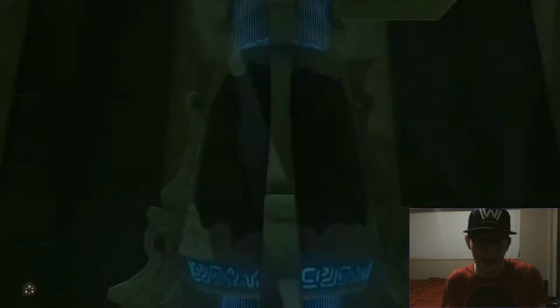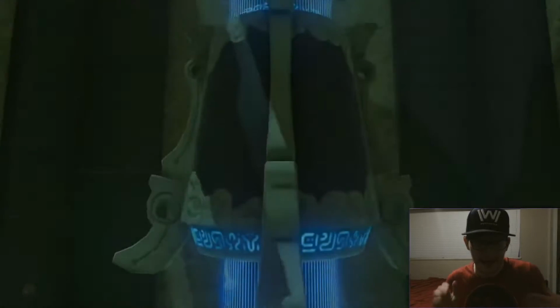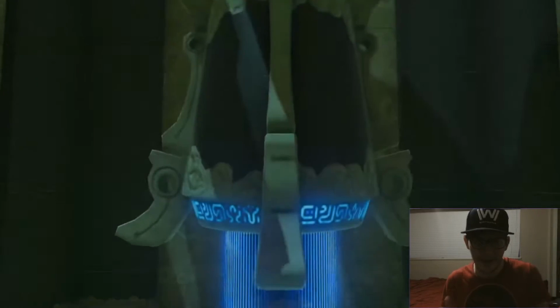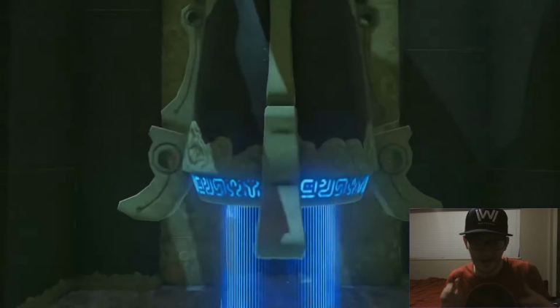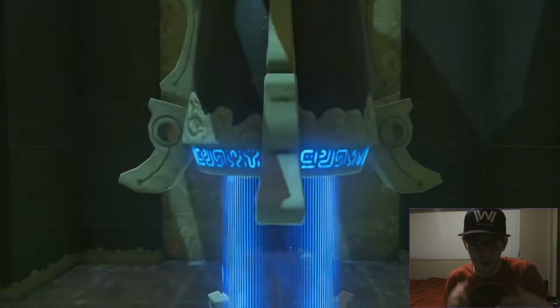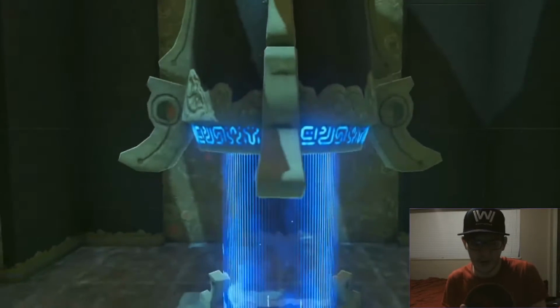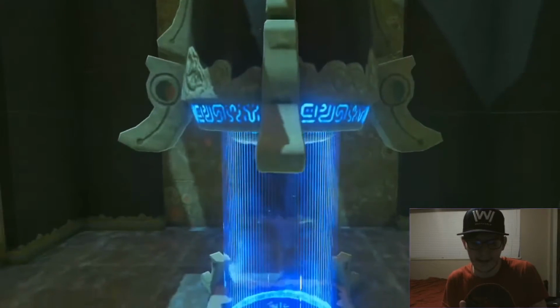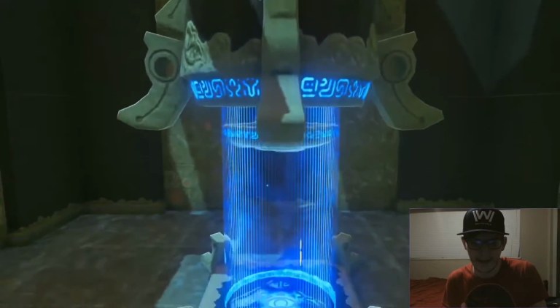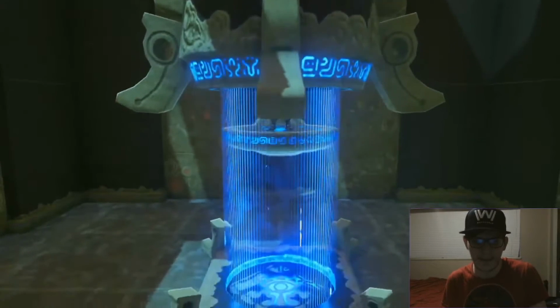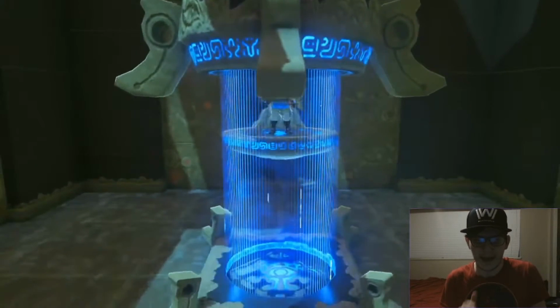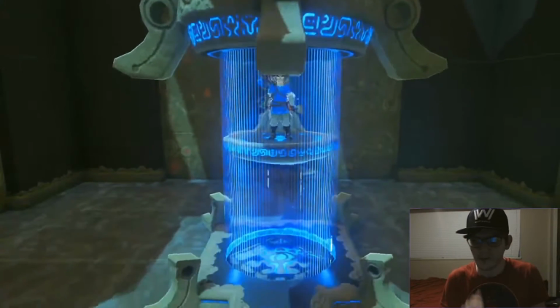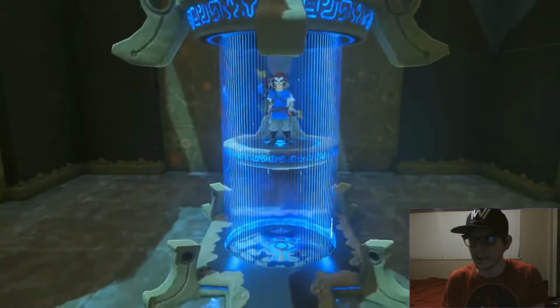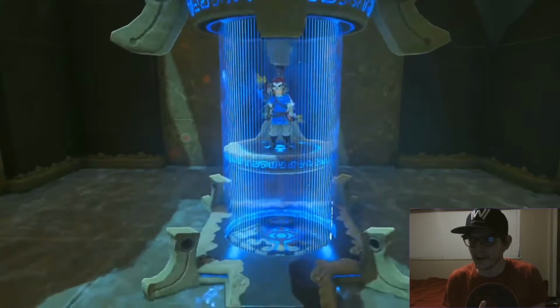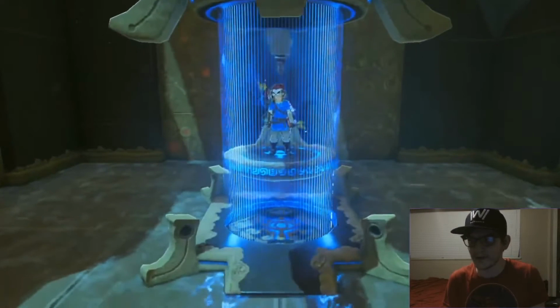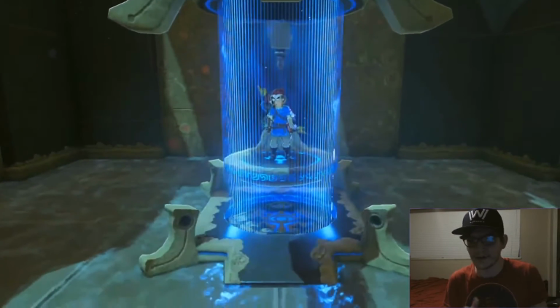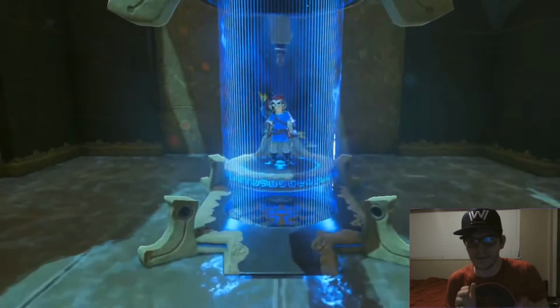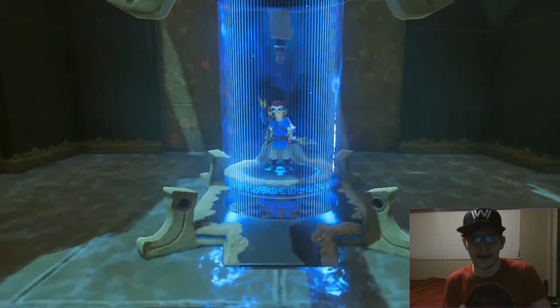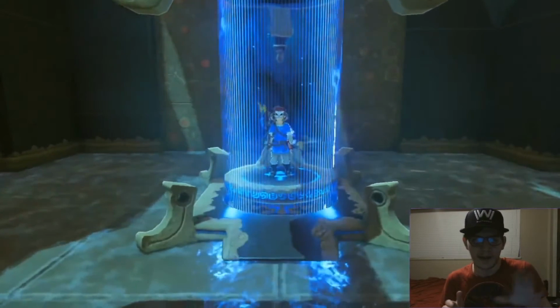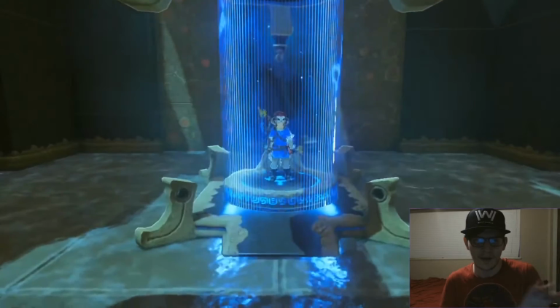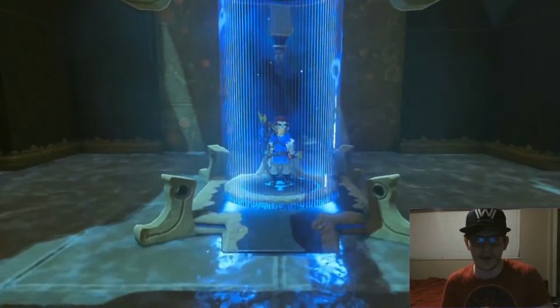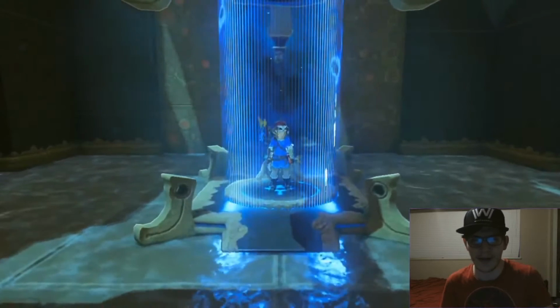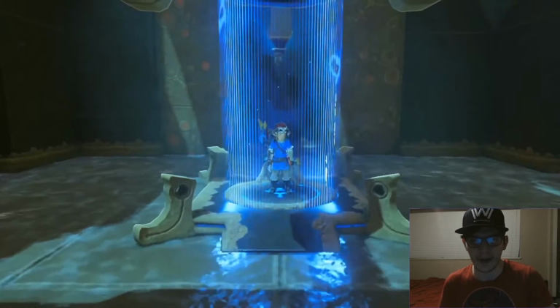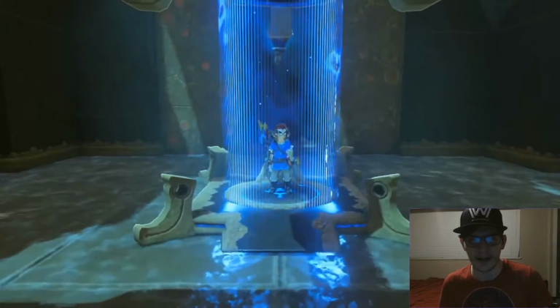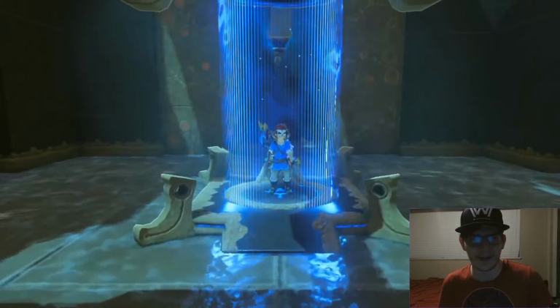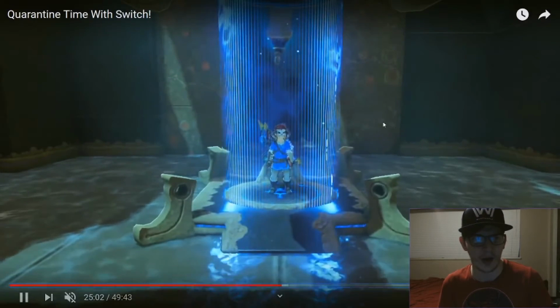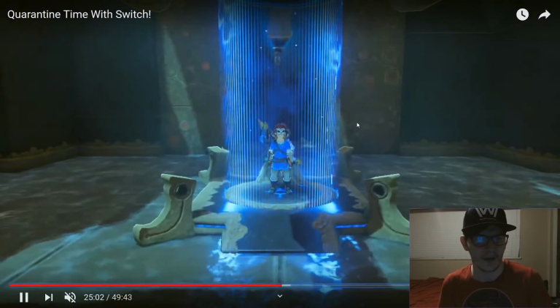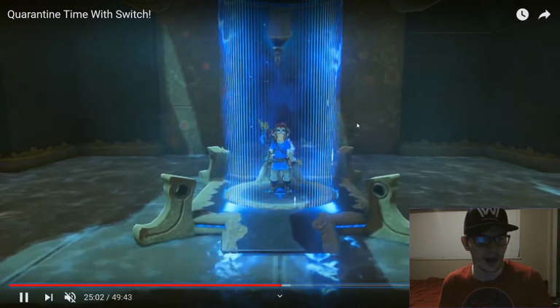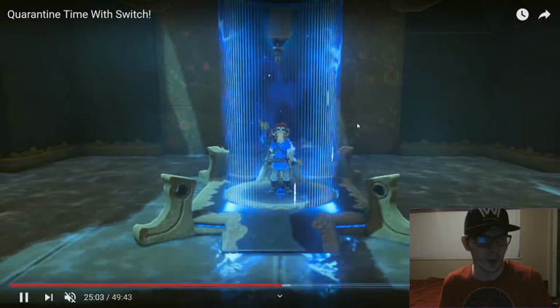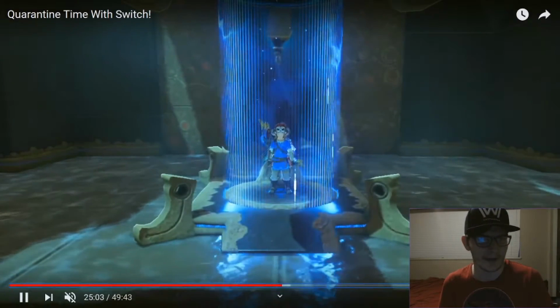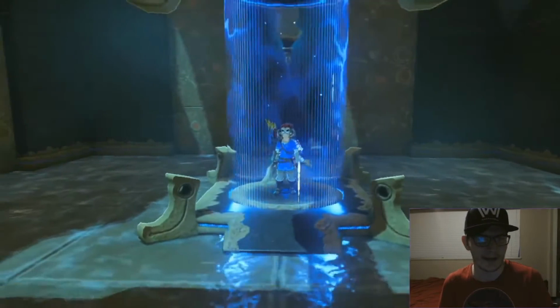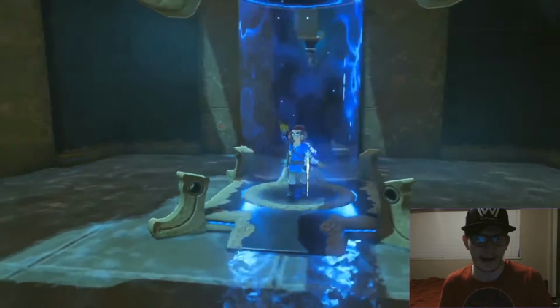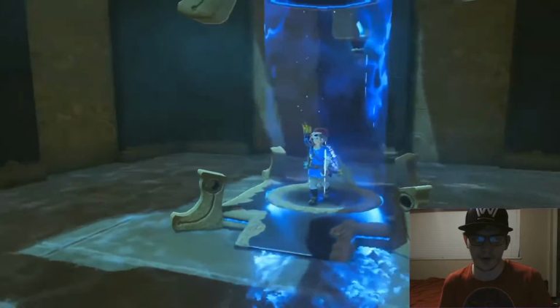Now because it's quarantine time, you might be noticing something — the title of this video is called 'Quarantine Time with Switch.'